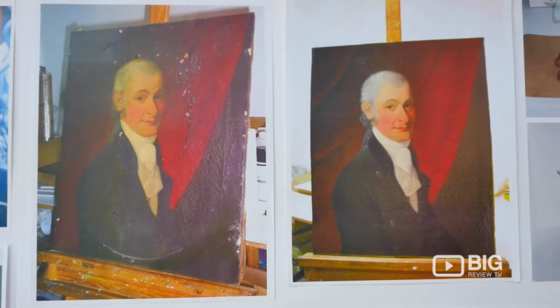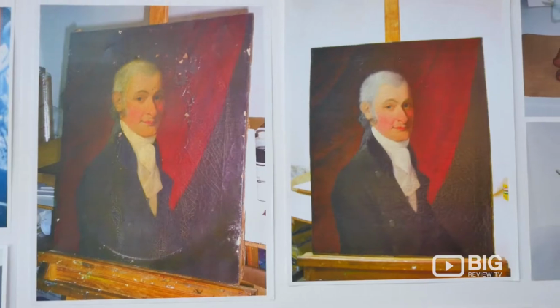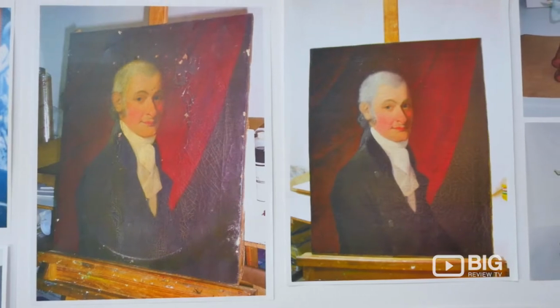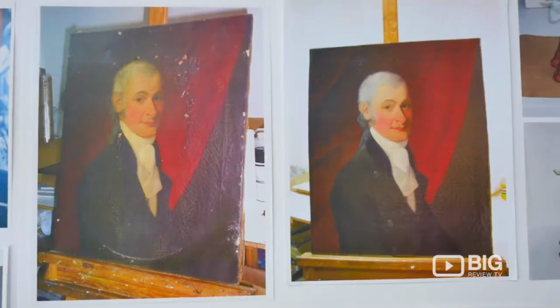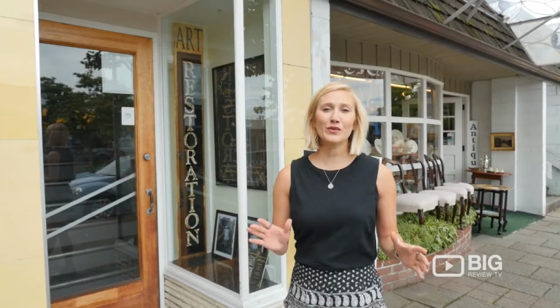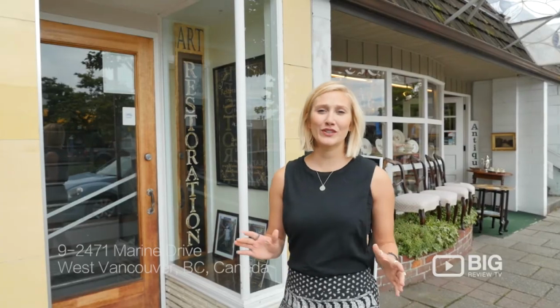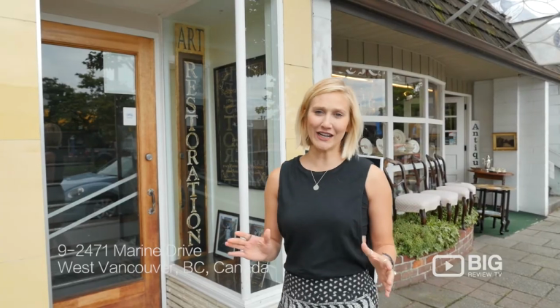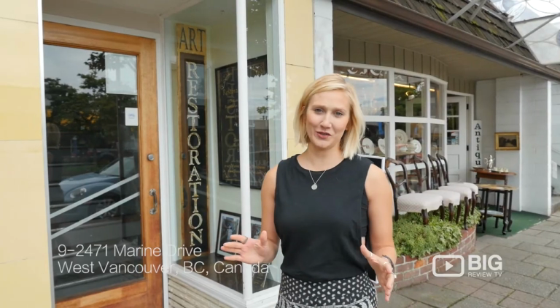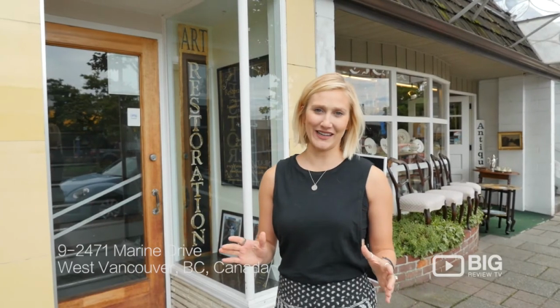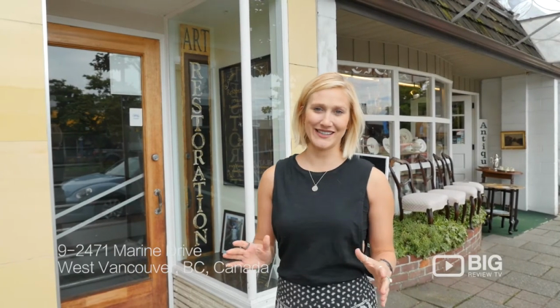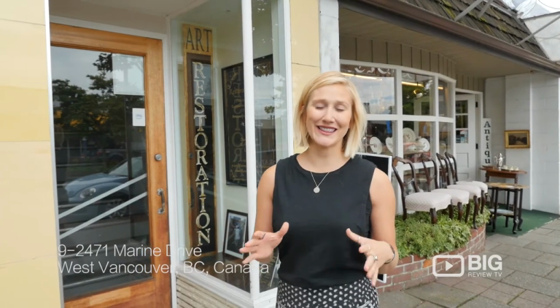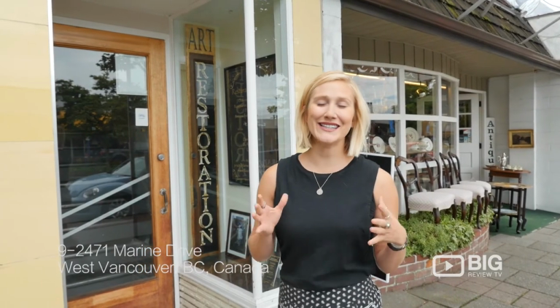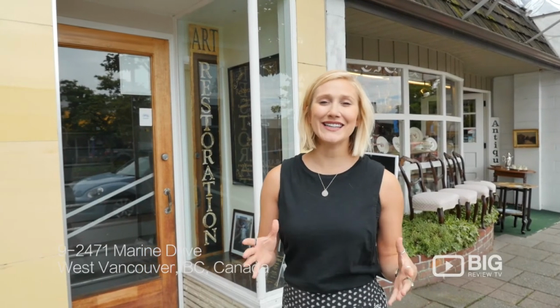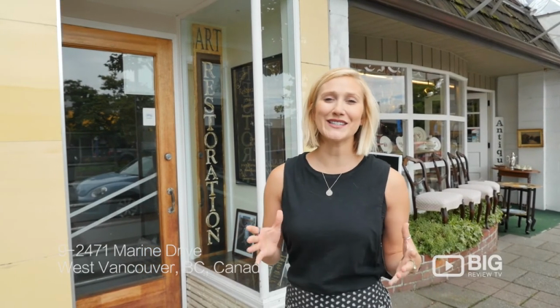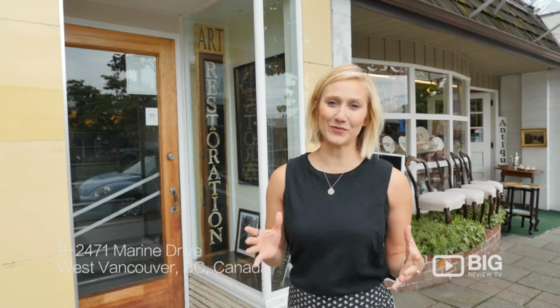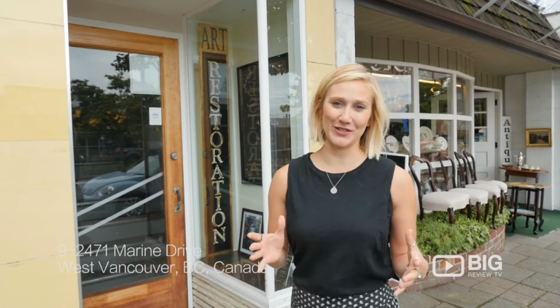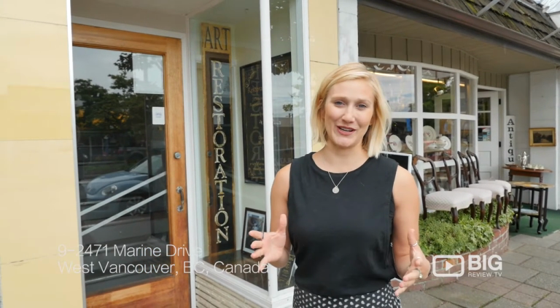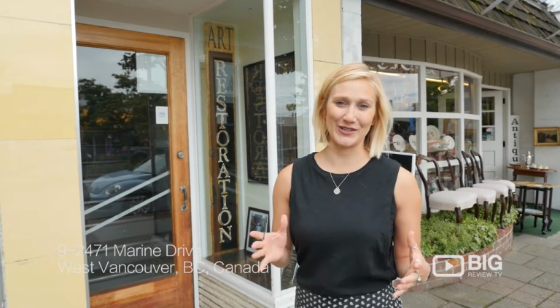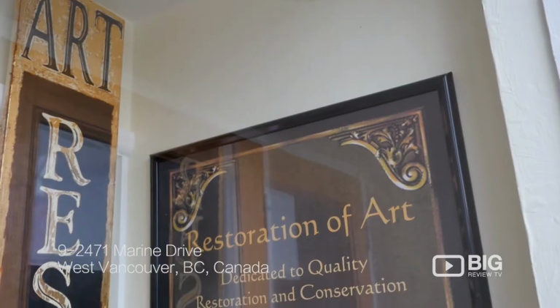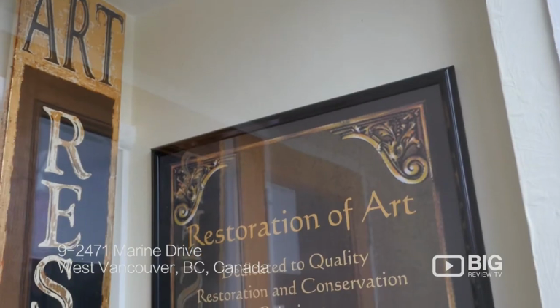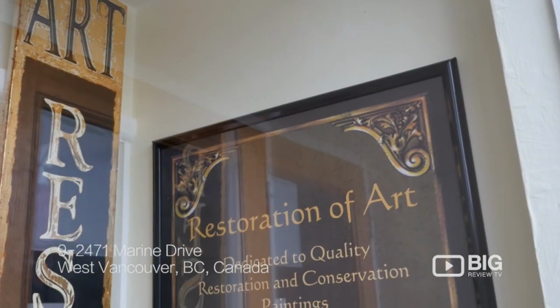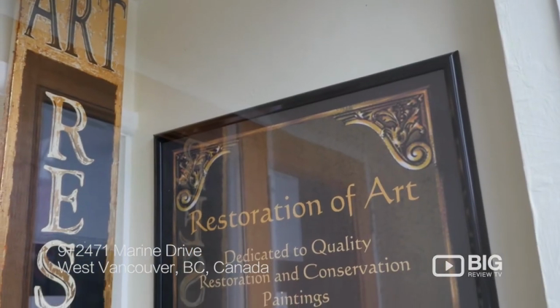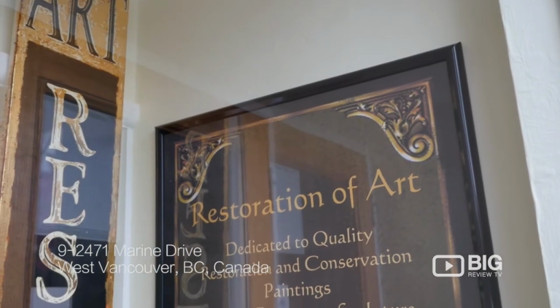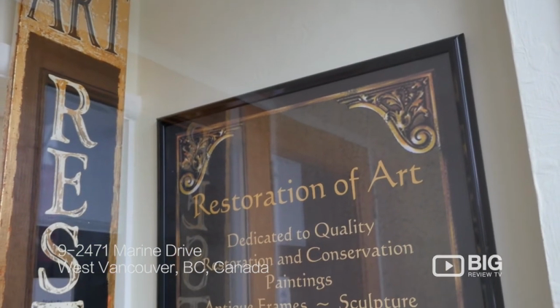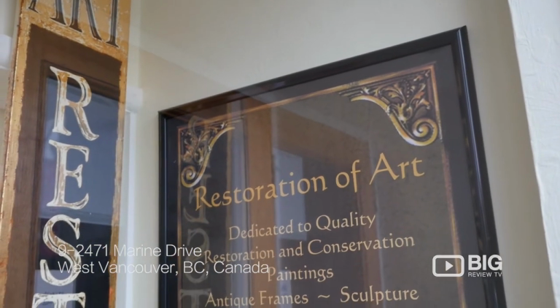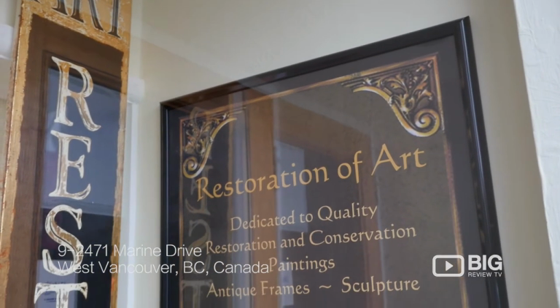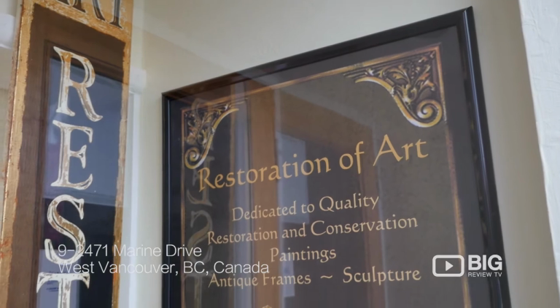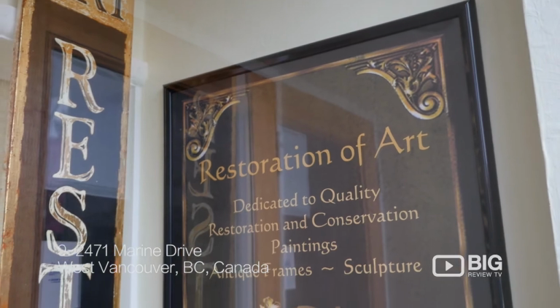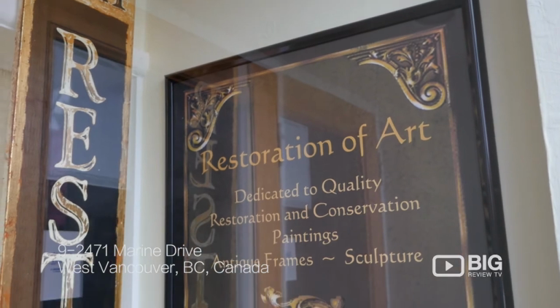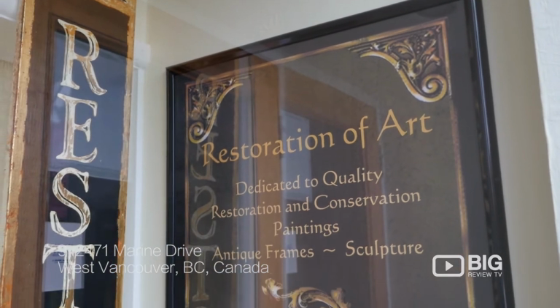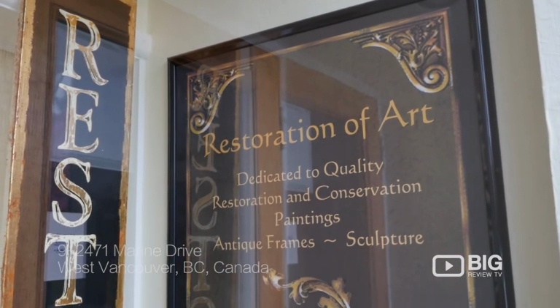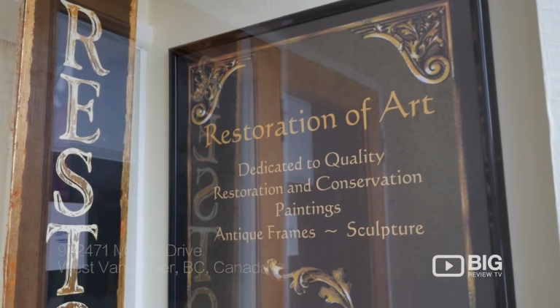If you have an old heirloom painting that needs some restoration, then you need to come visit Restoration of Art in West Vancouver.